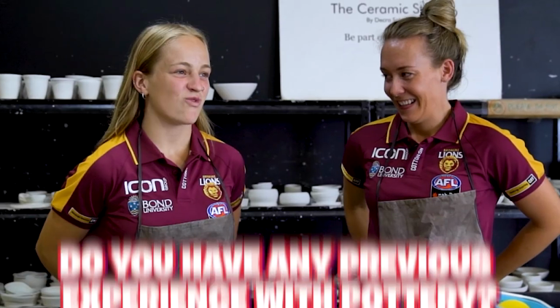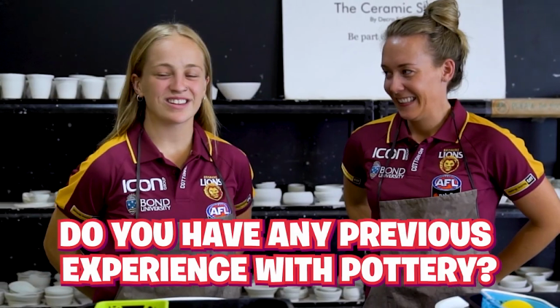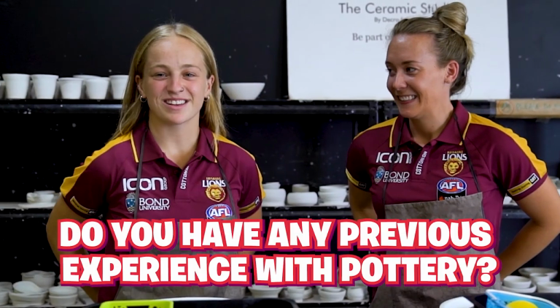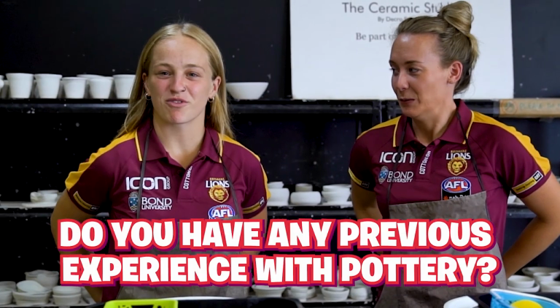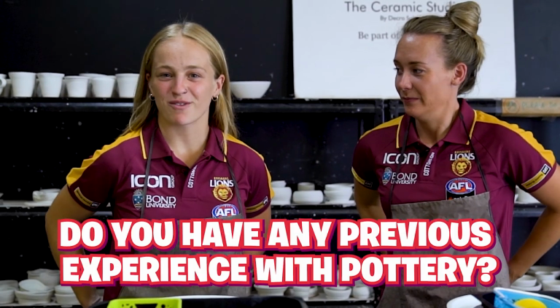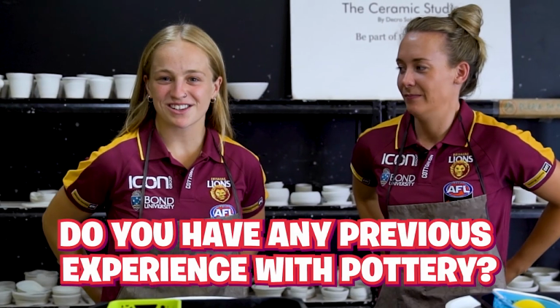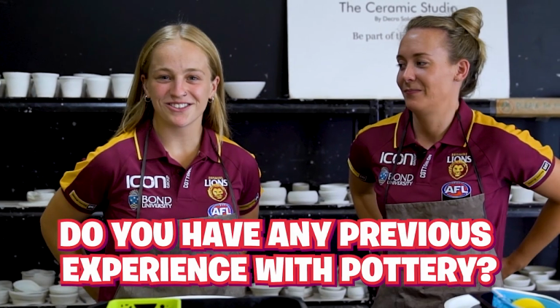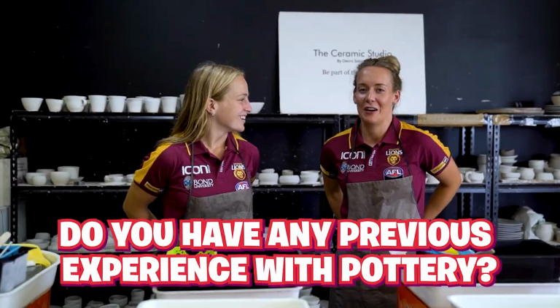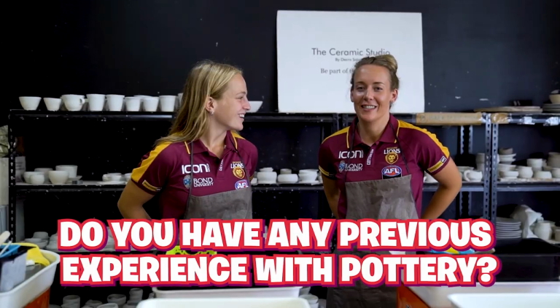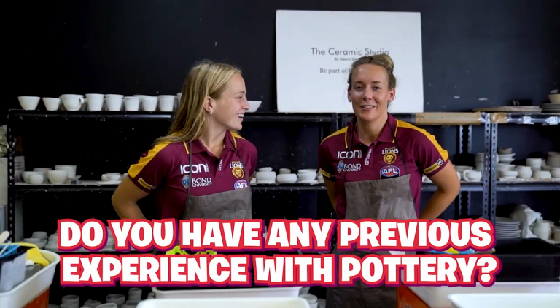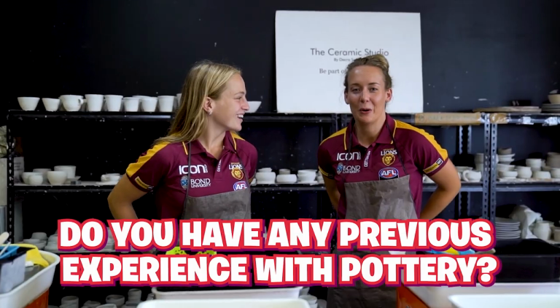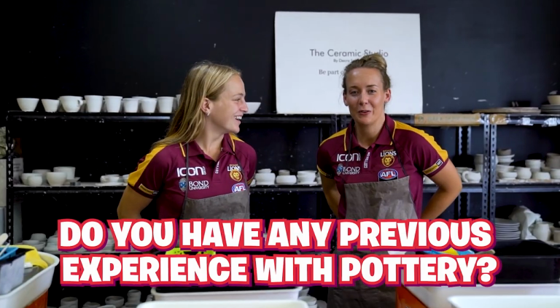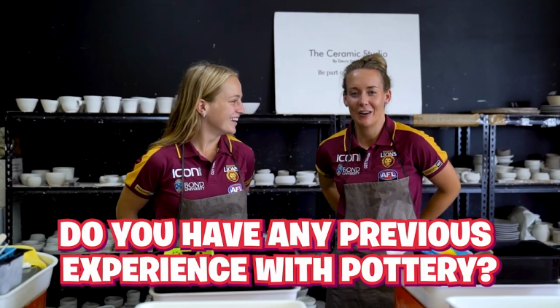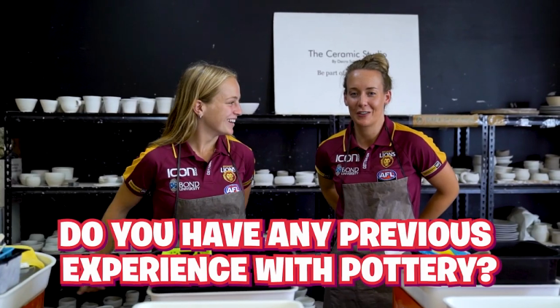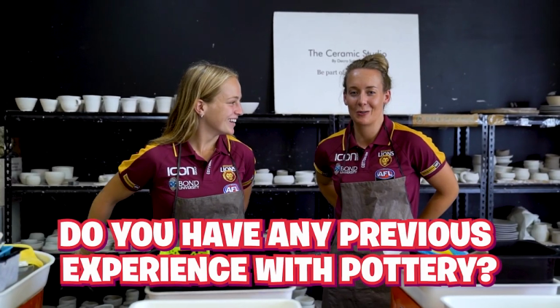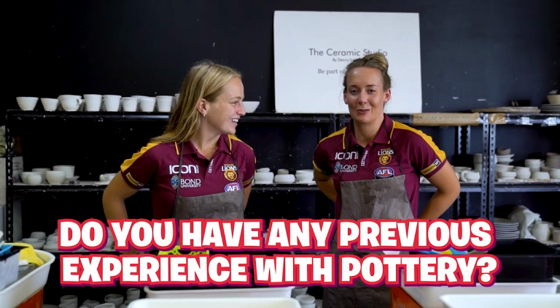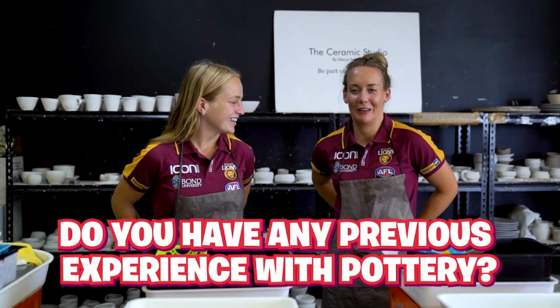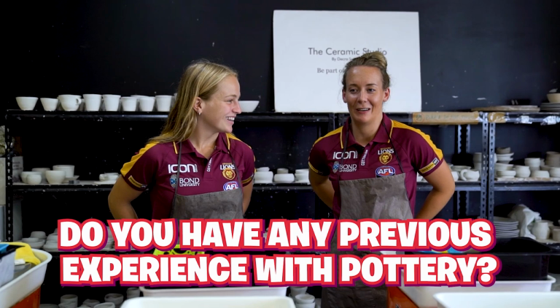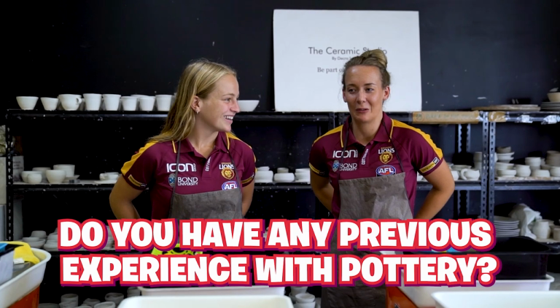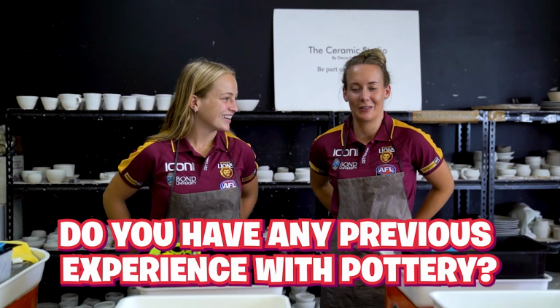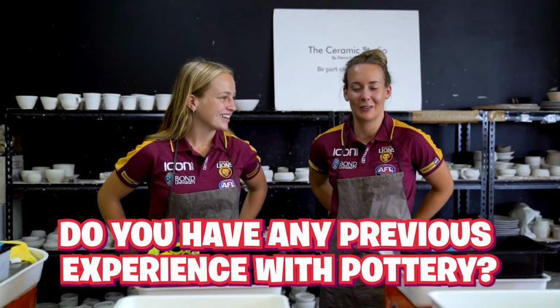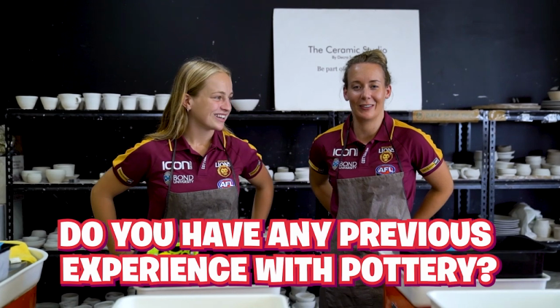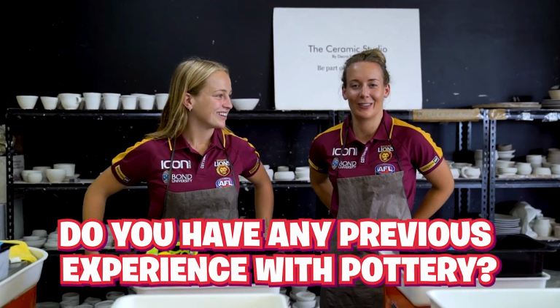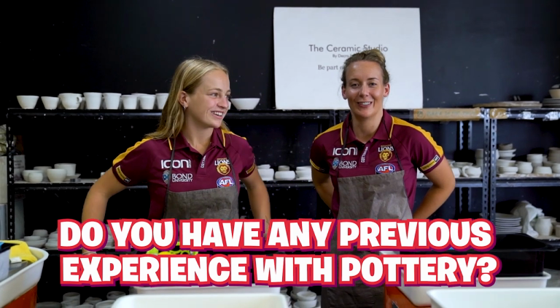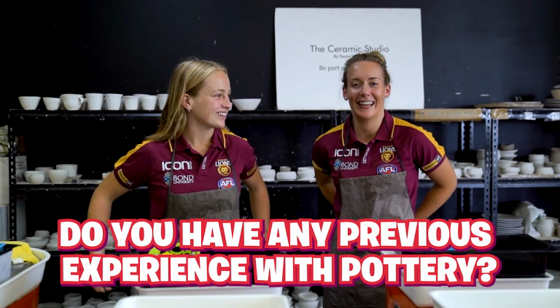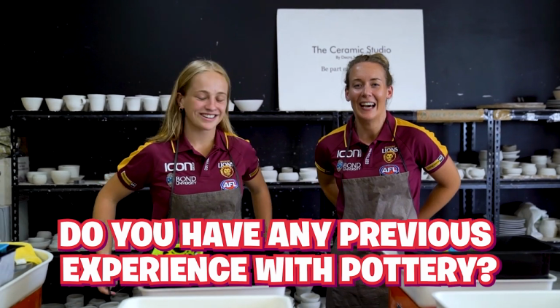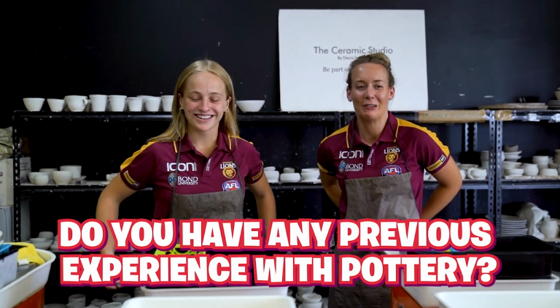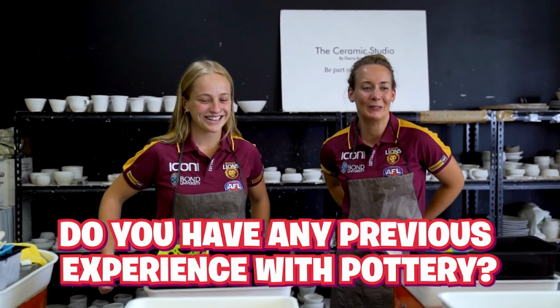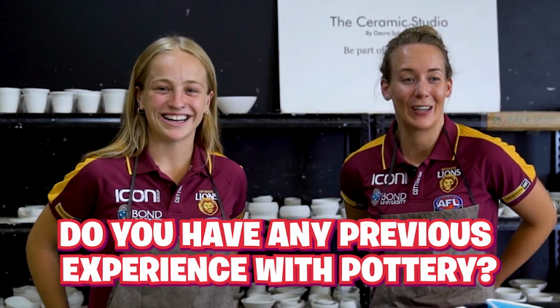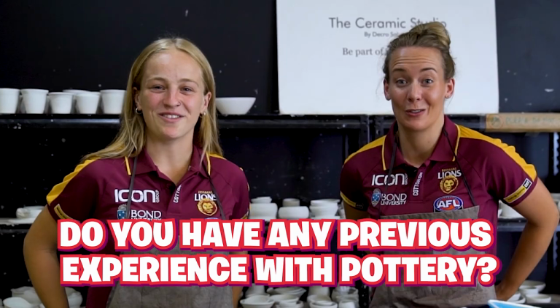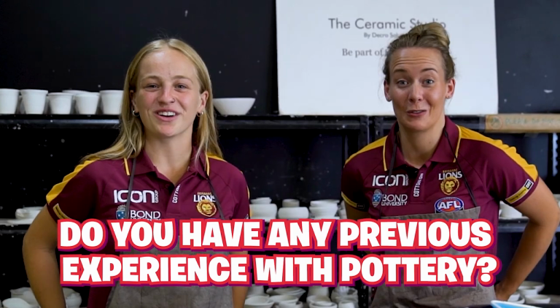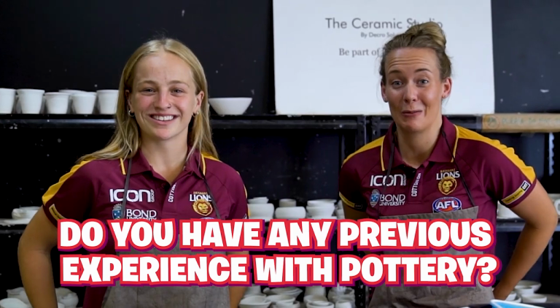Once in primary school, I did some pottery in high school and I was not very good at all. I'm nervous.